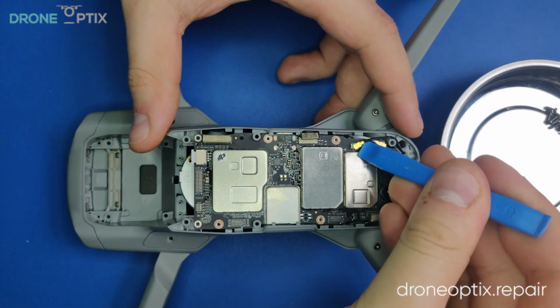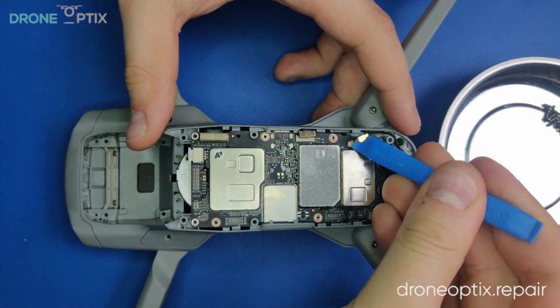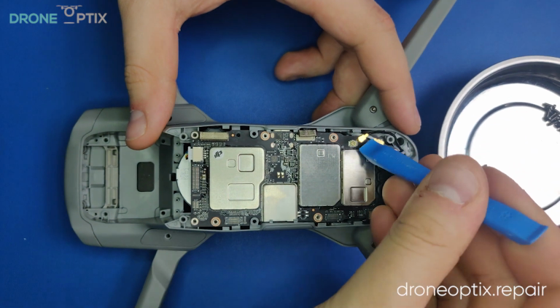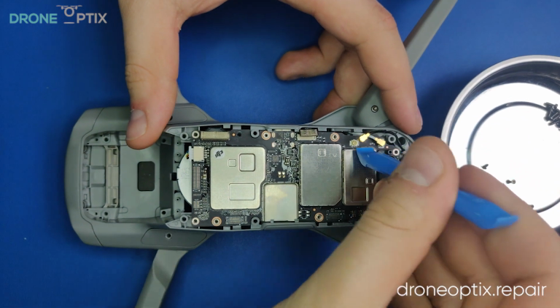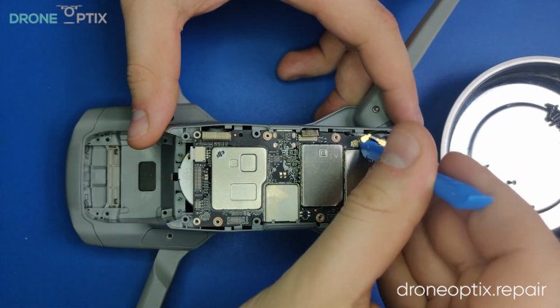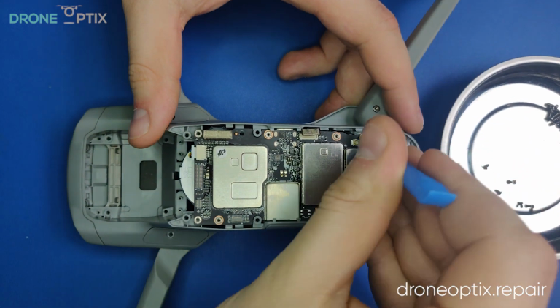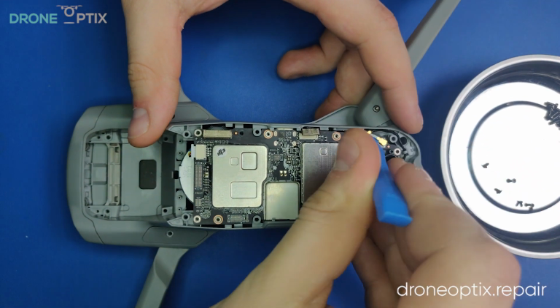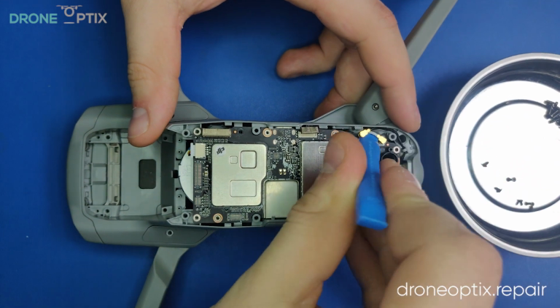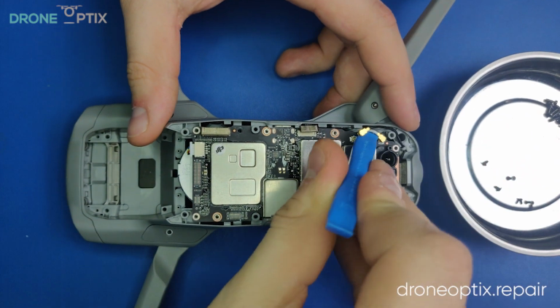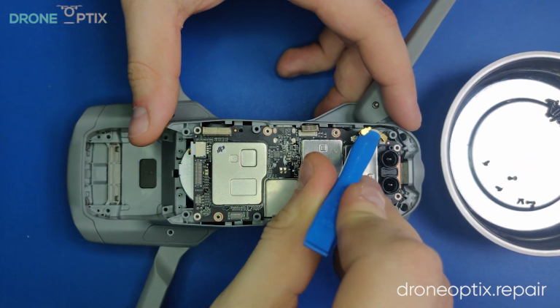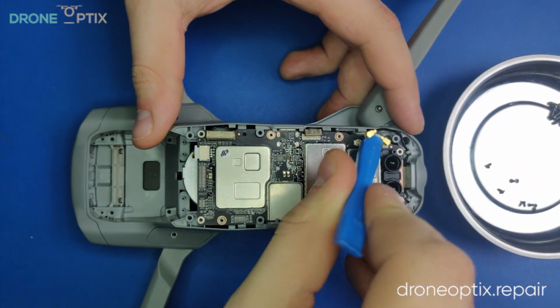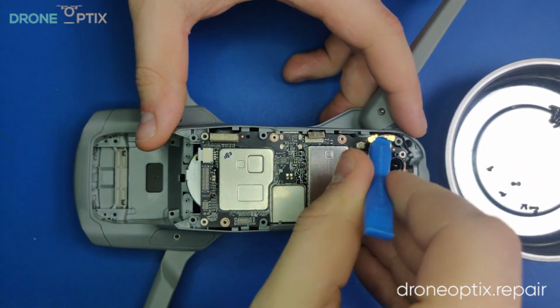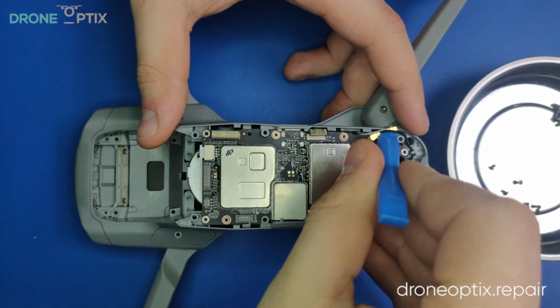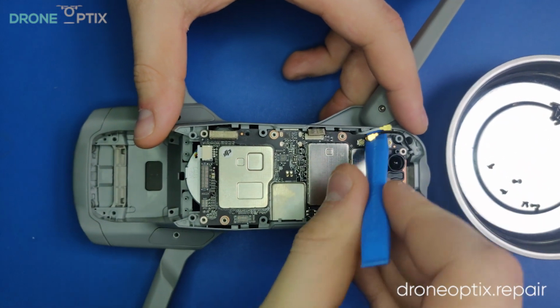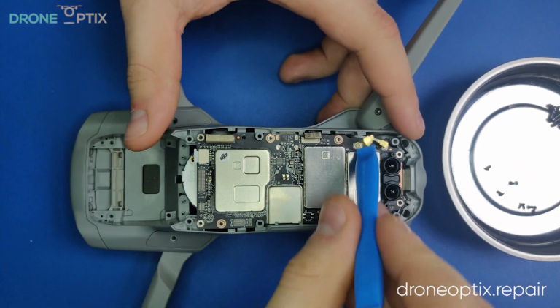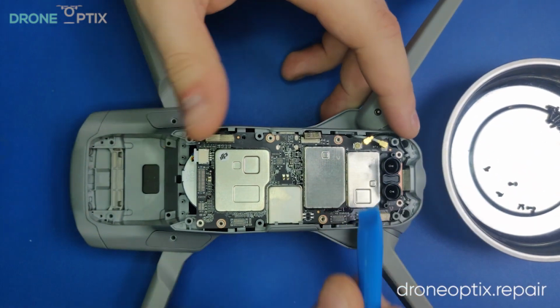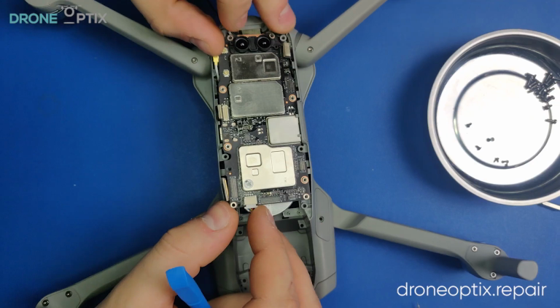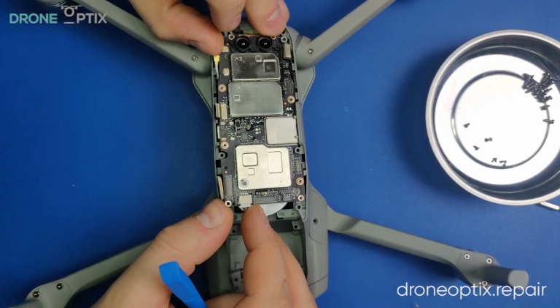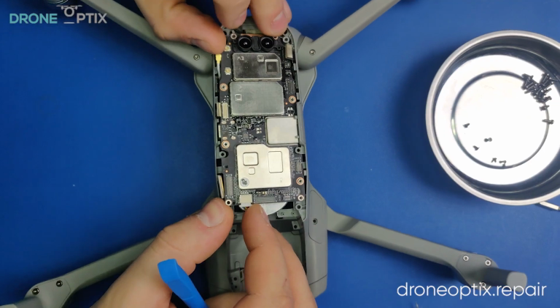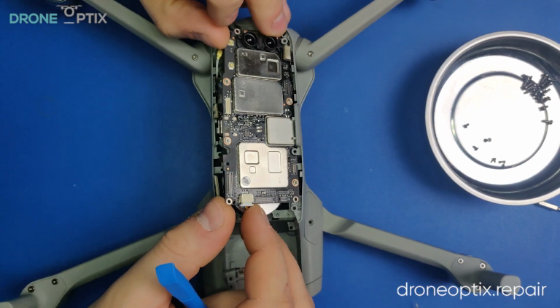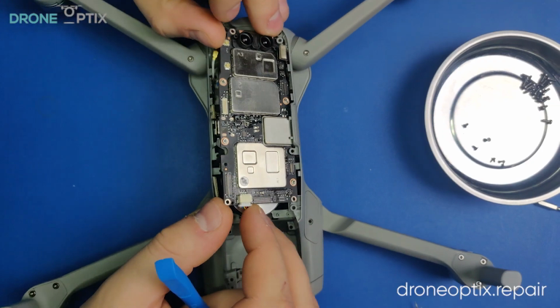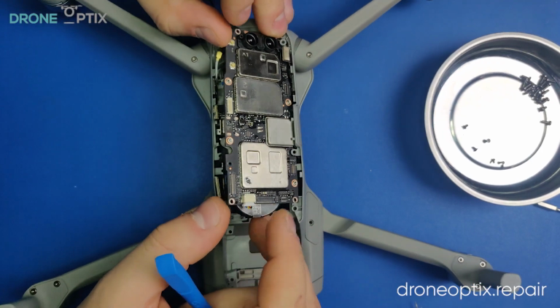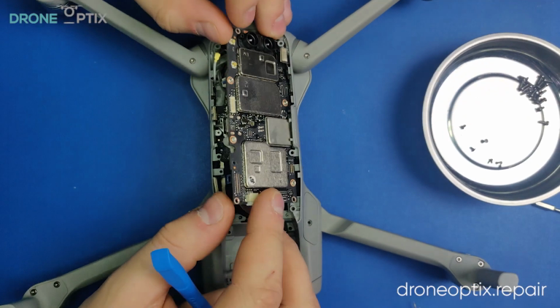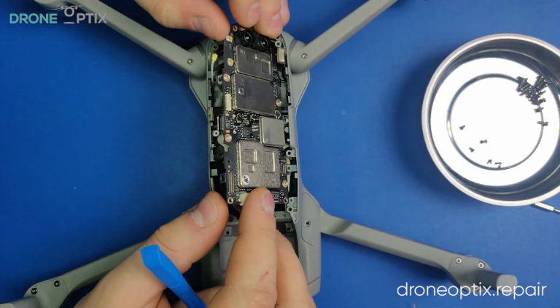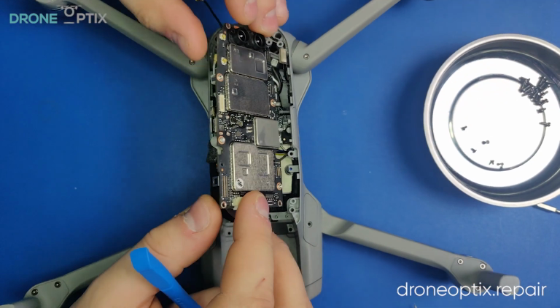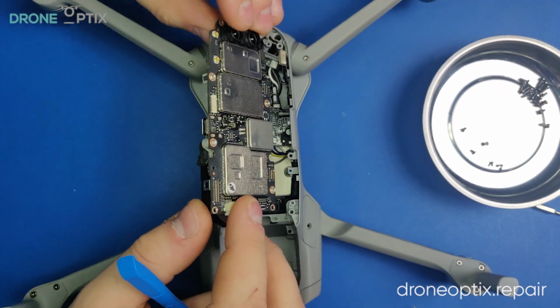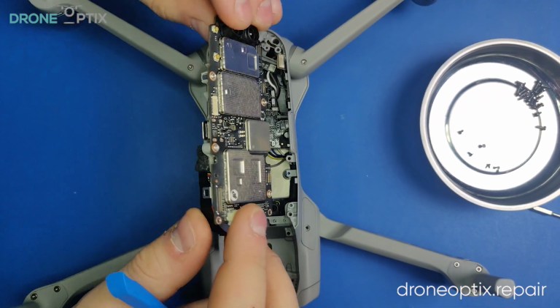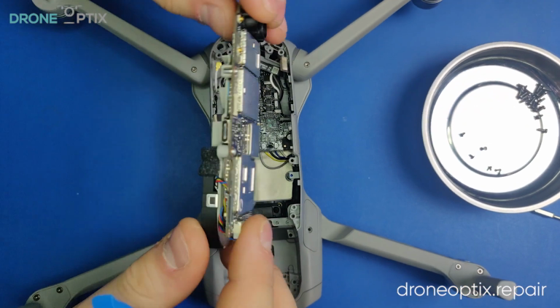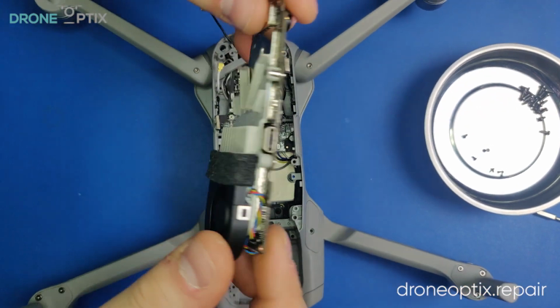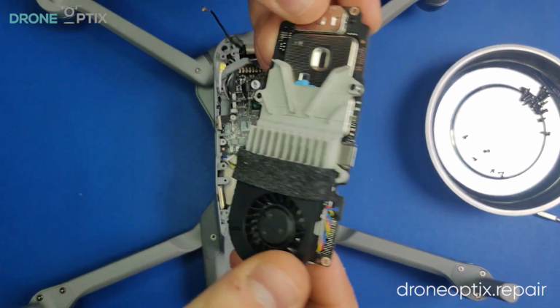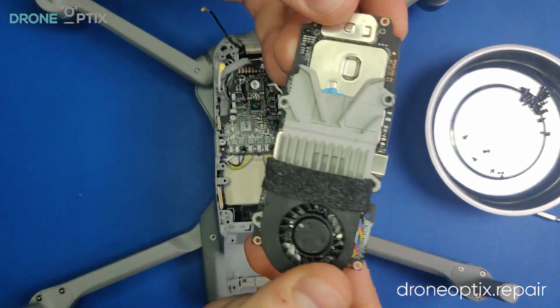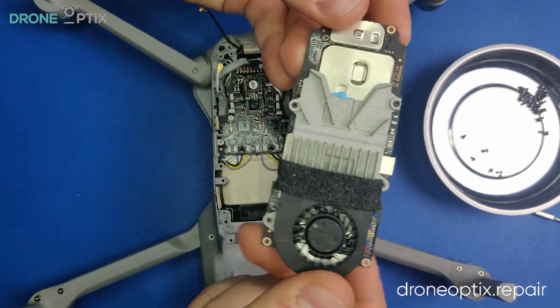There are plastic clips holding the motherboard down and it will require a little bit of wiggling to get it out.